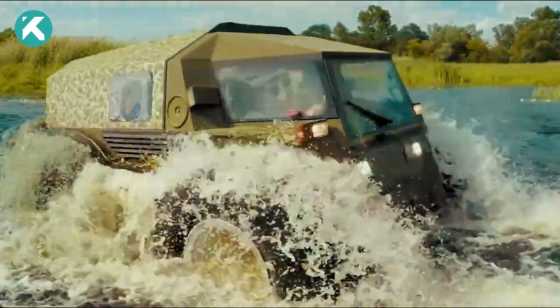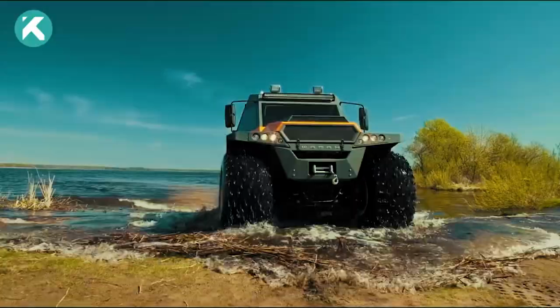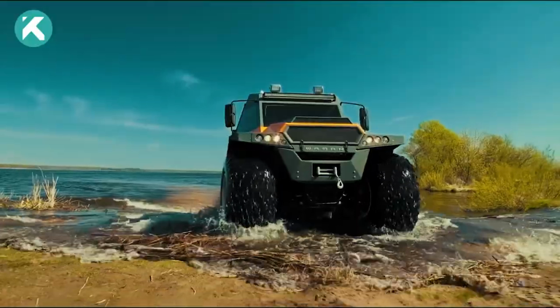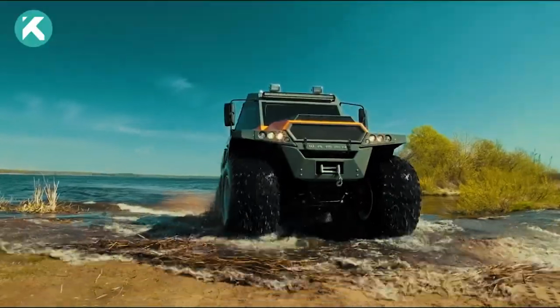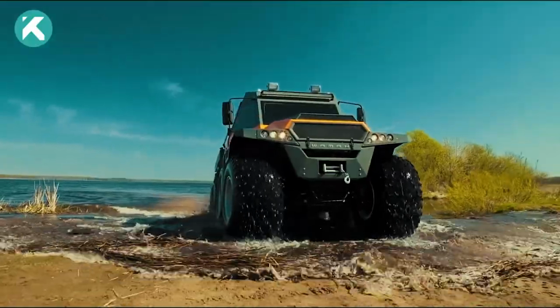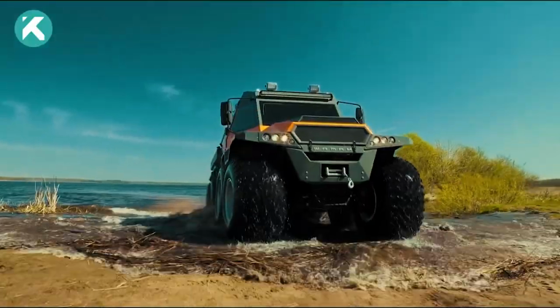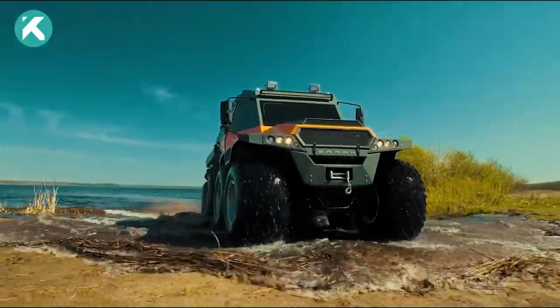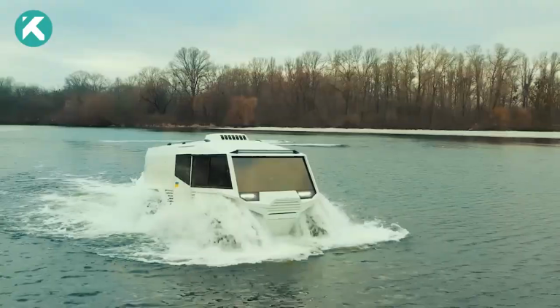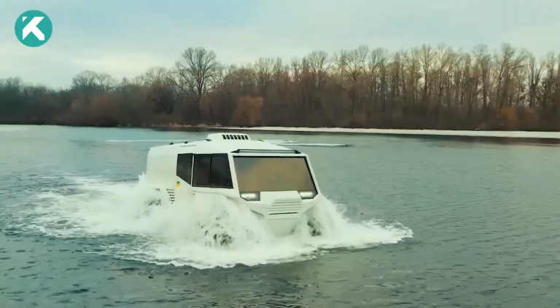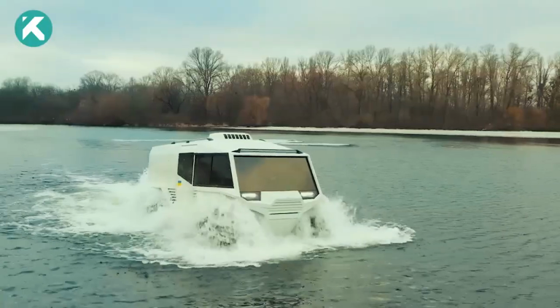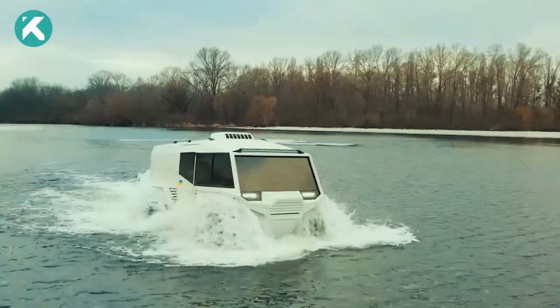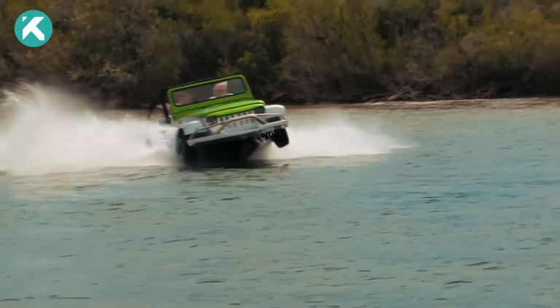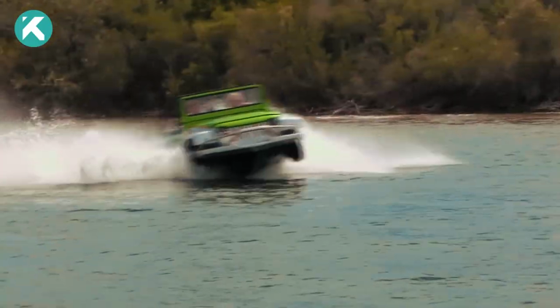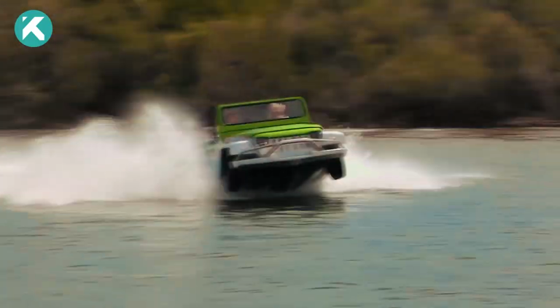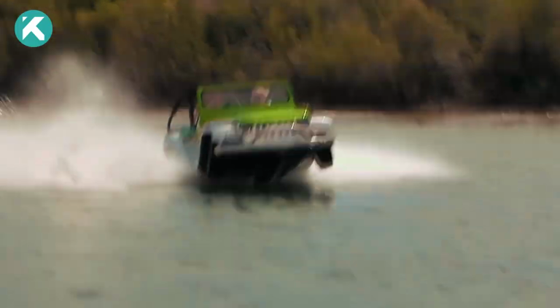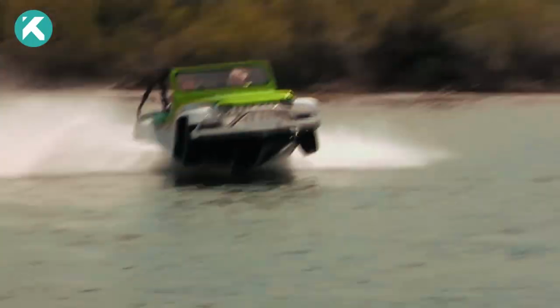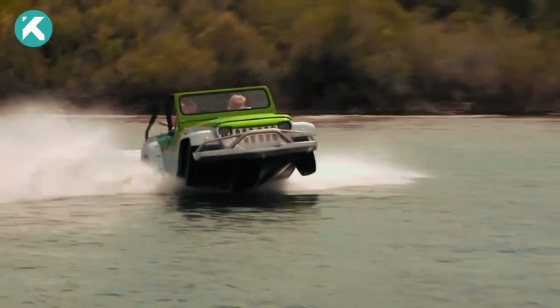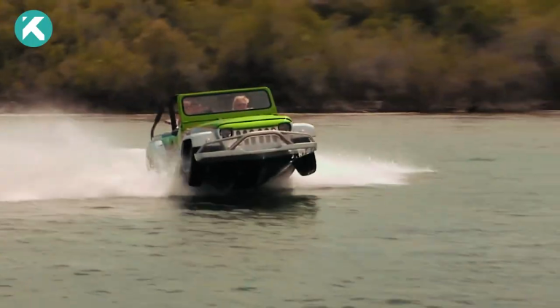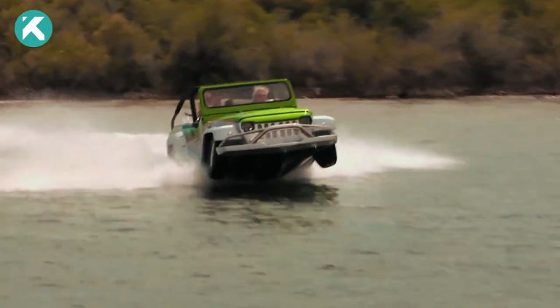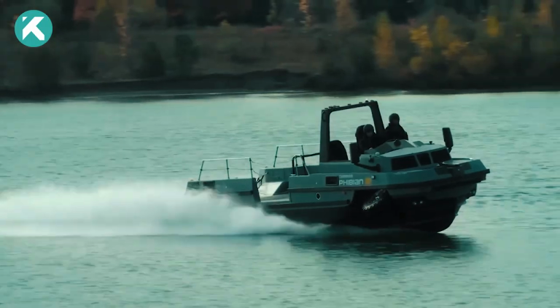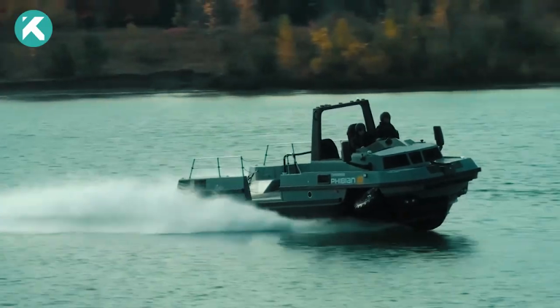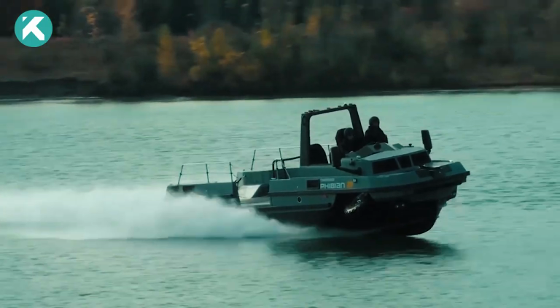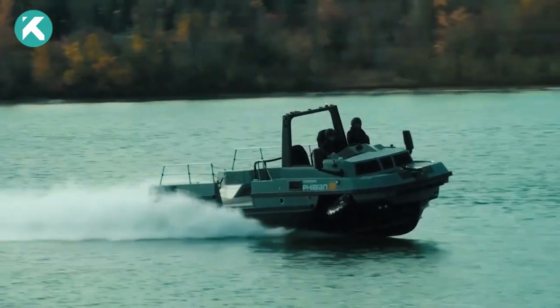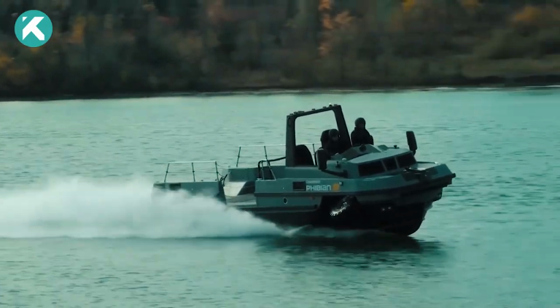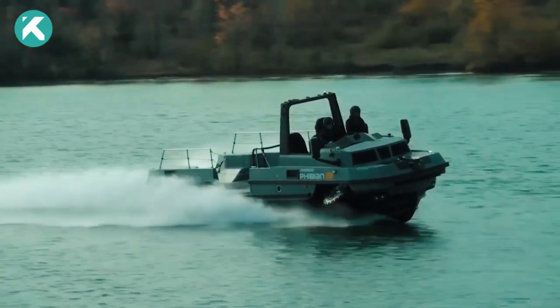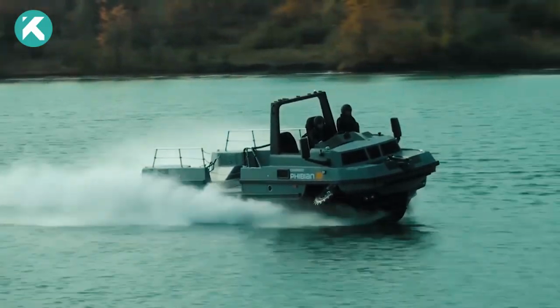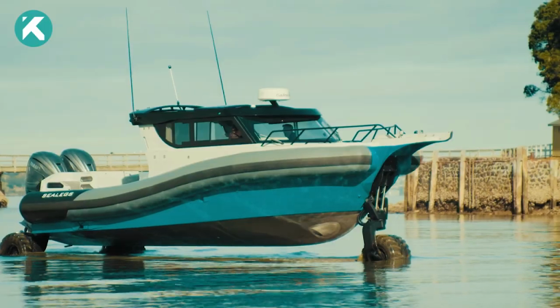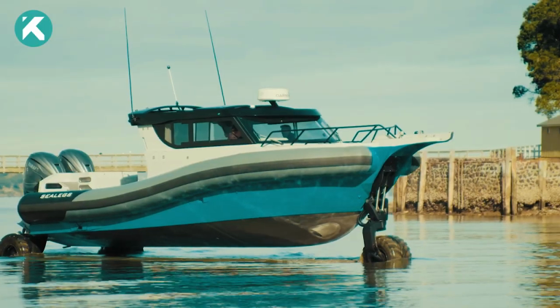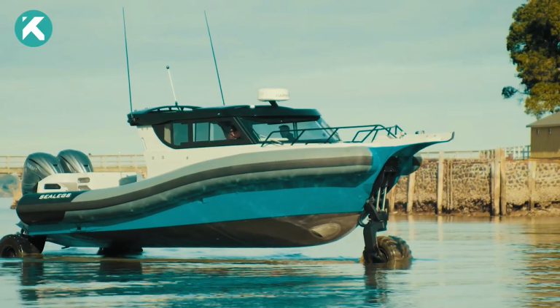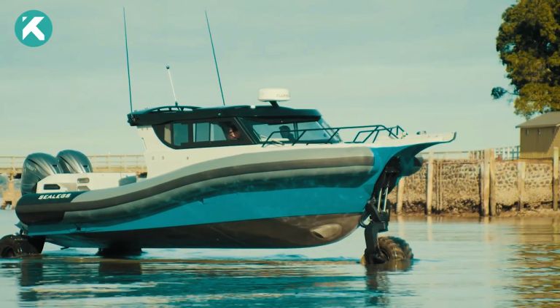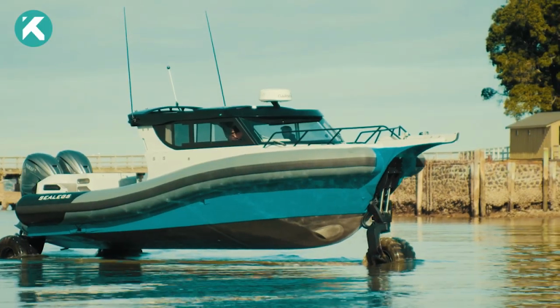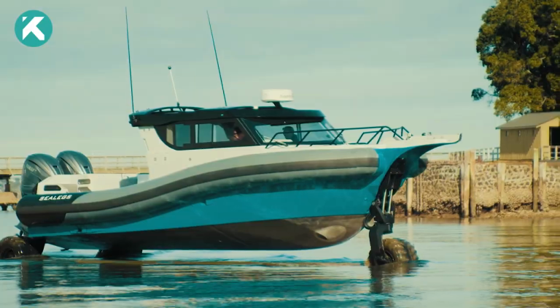Welcome back to our channel. Get ready for an action-packed journey as we dive deep into the world of innovative amphibious transportation.